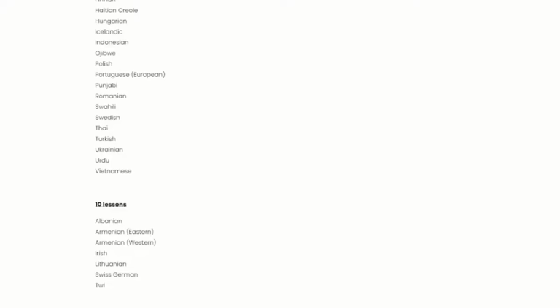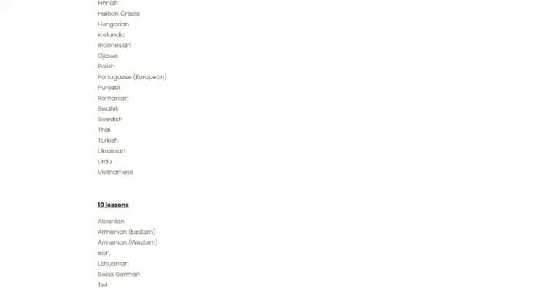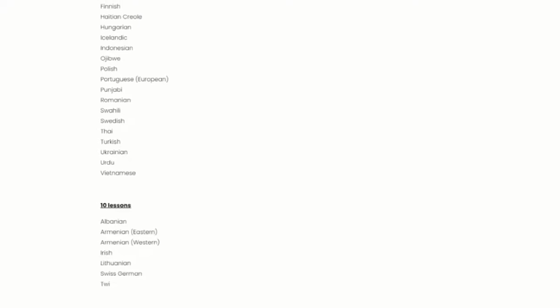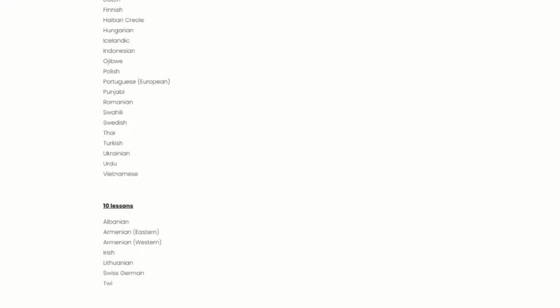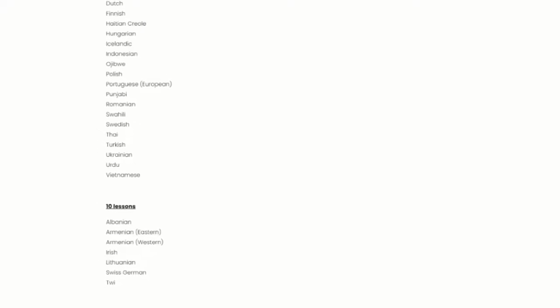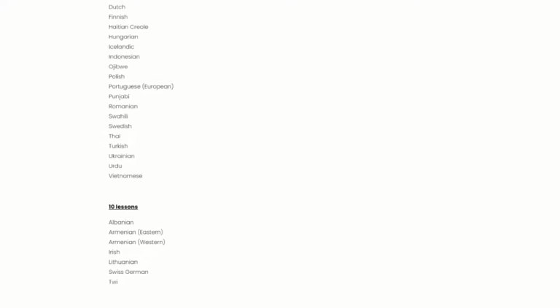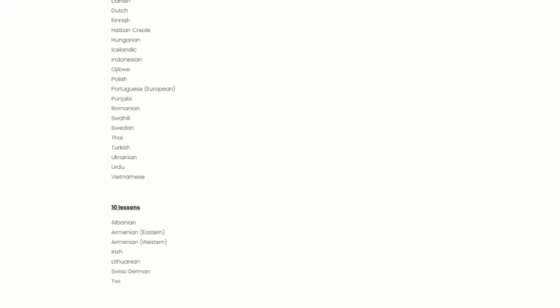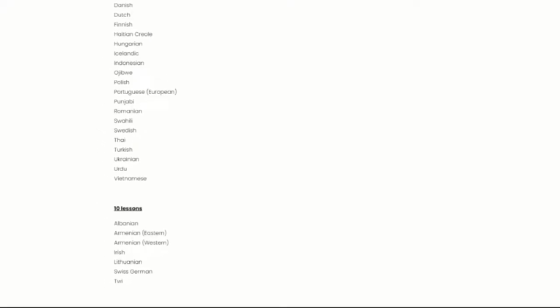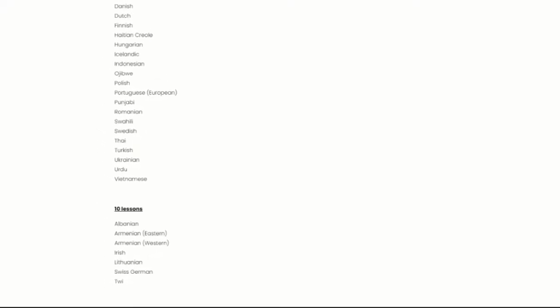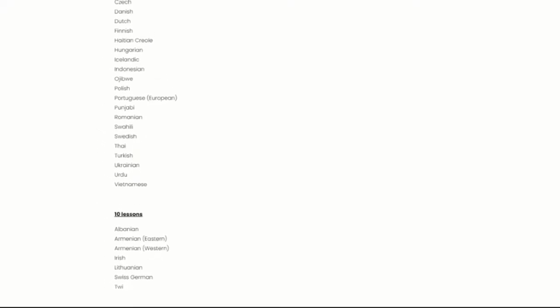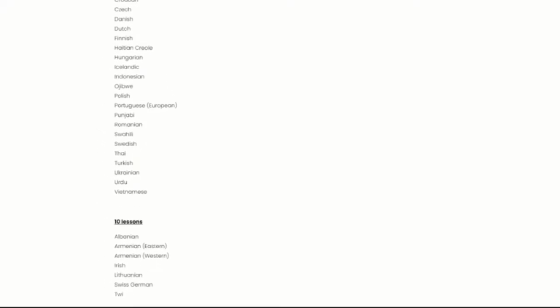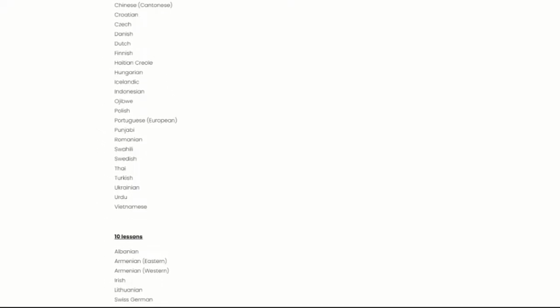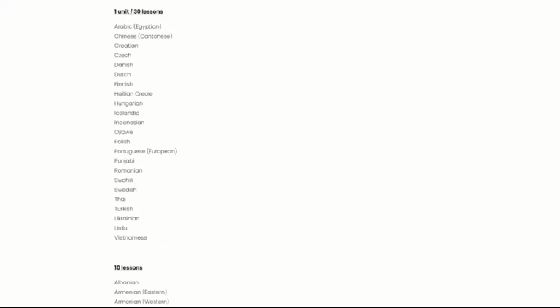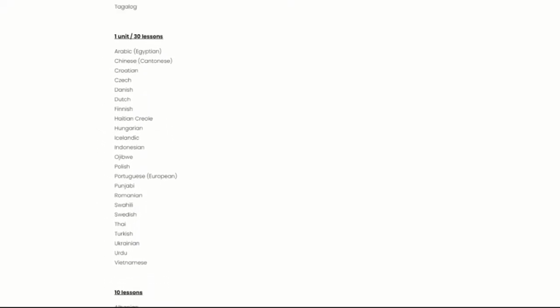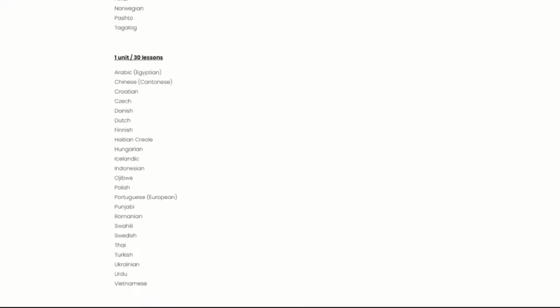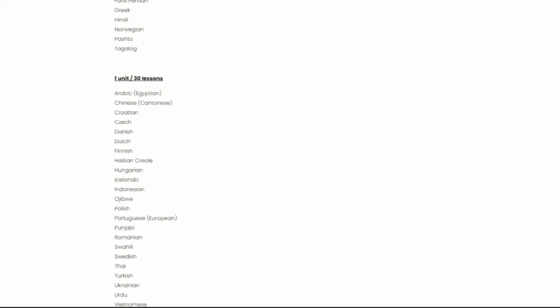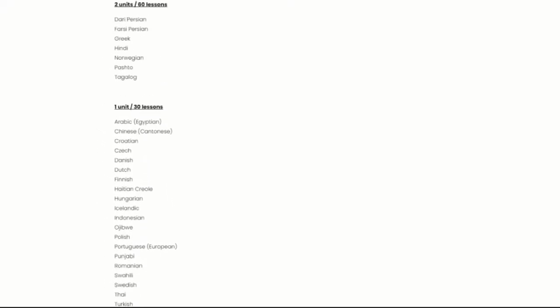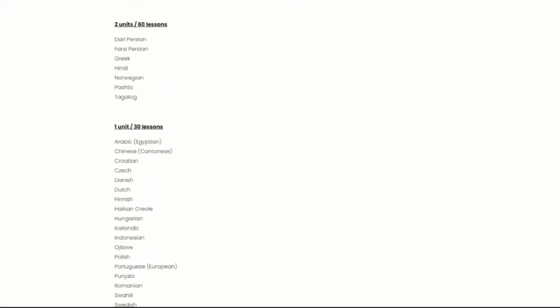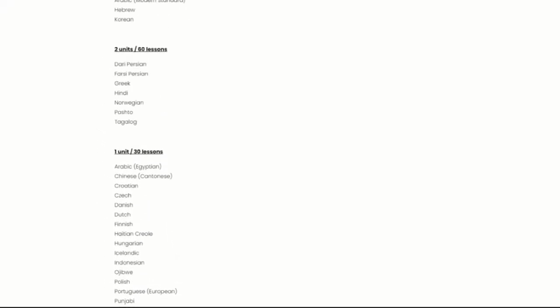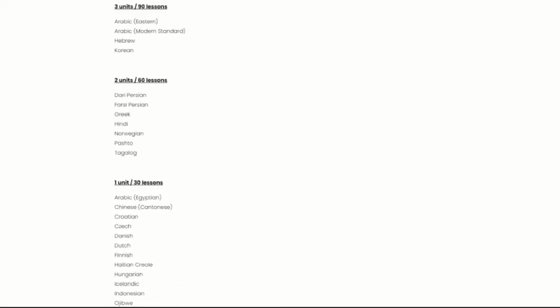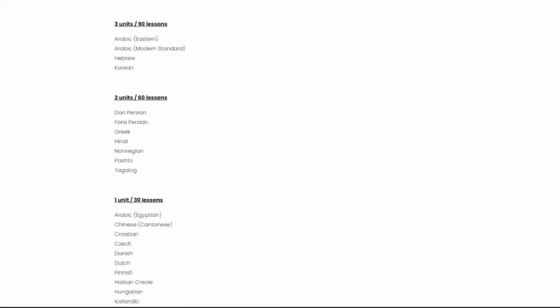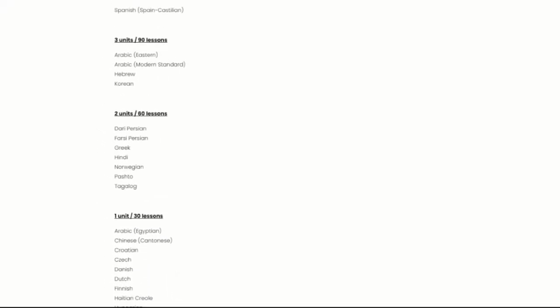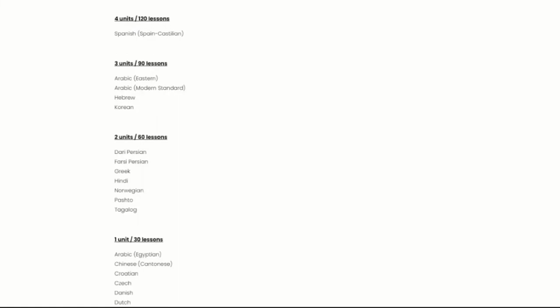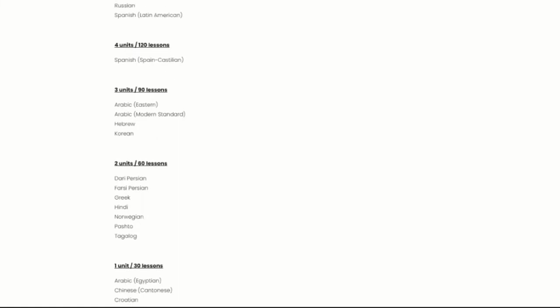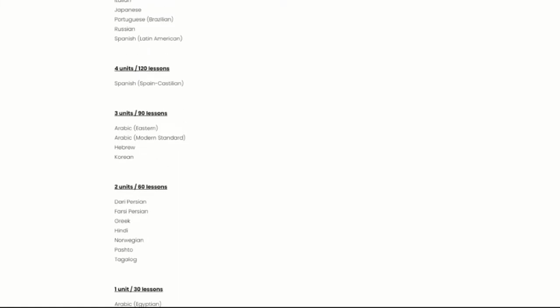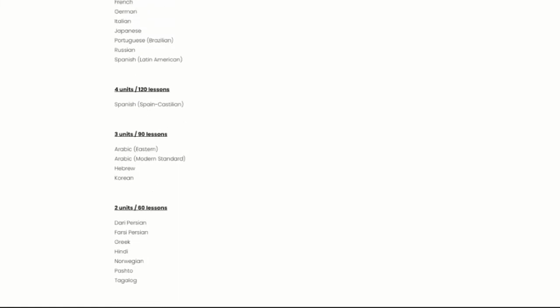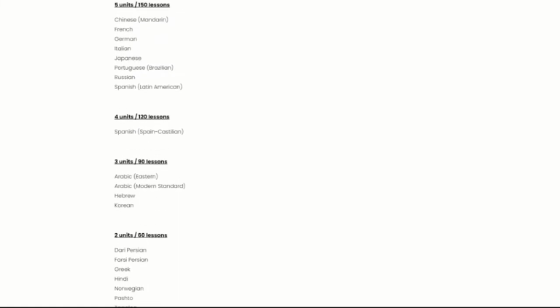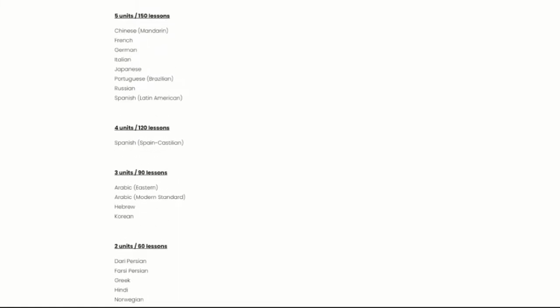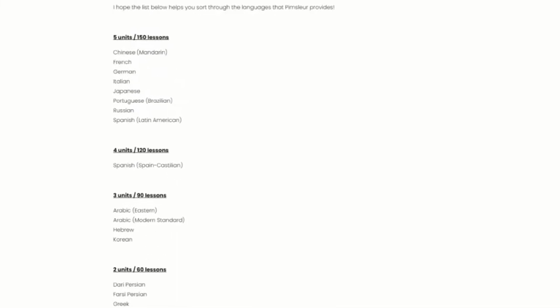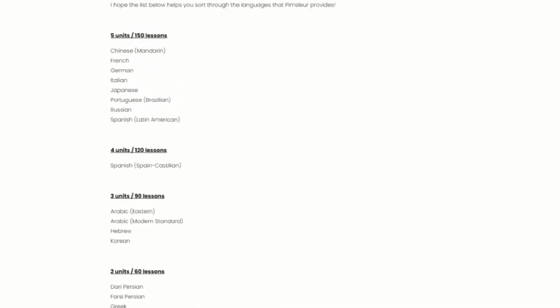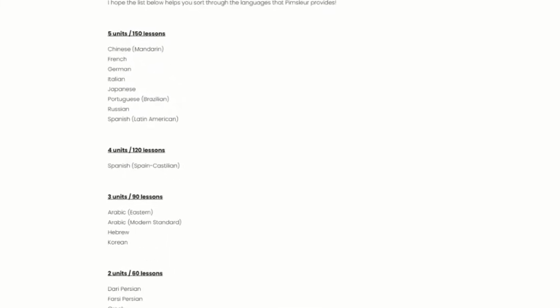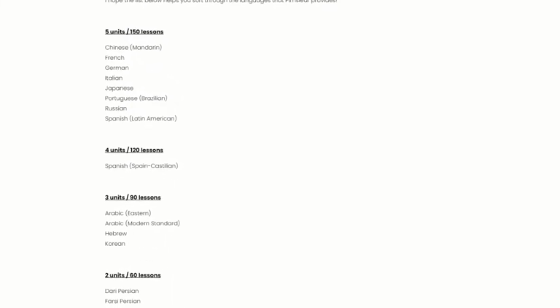Some of the languages offered by Pimsleur only have 10 lessons, whereas others have 150.